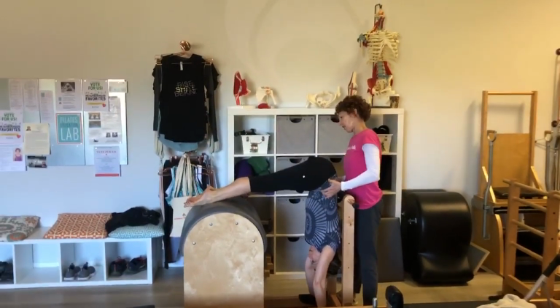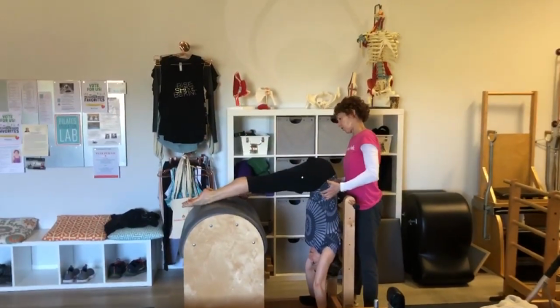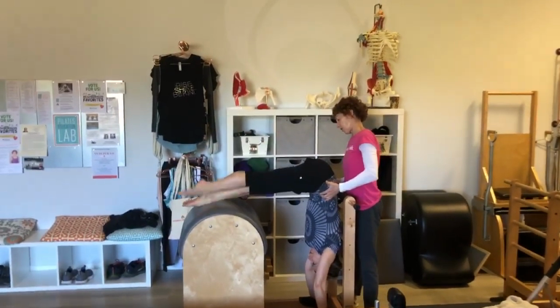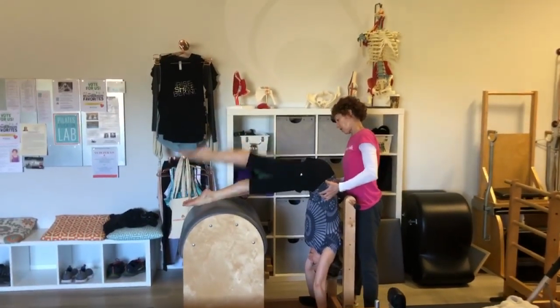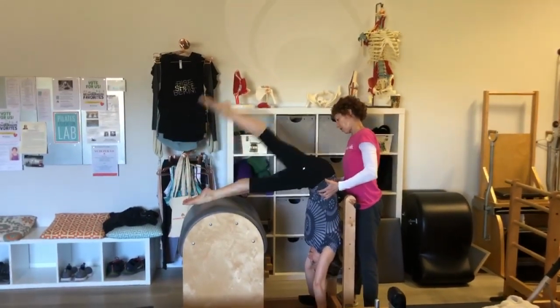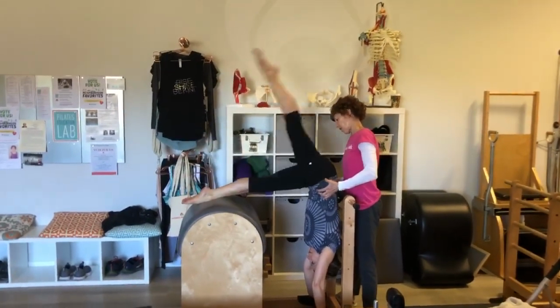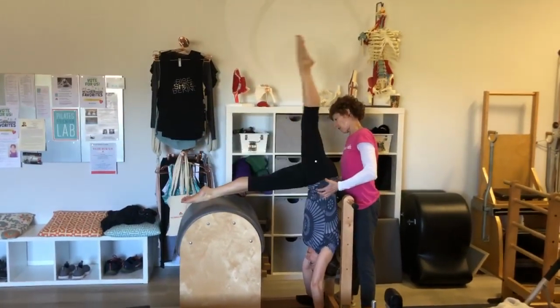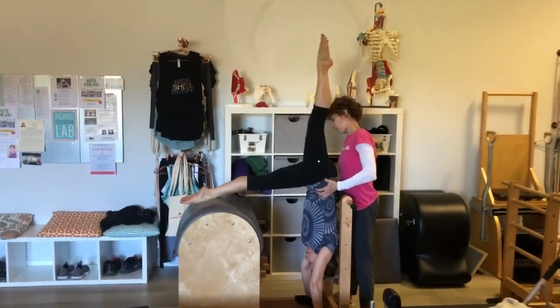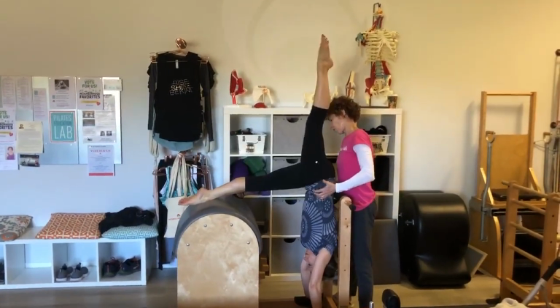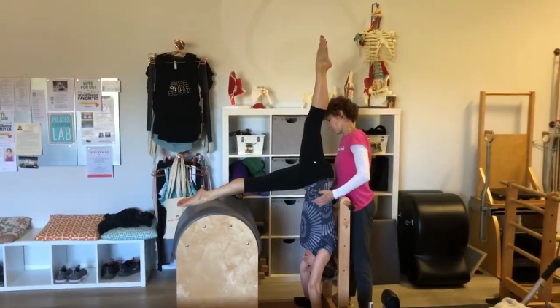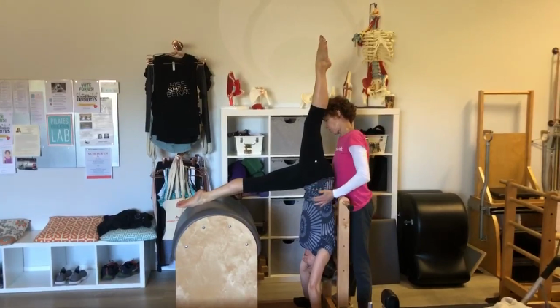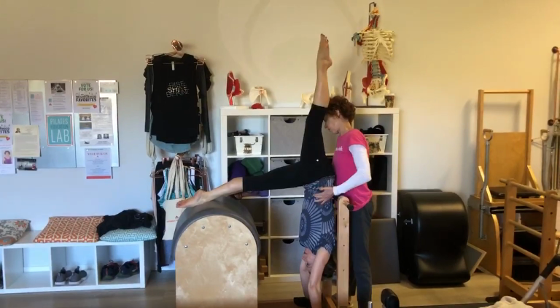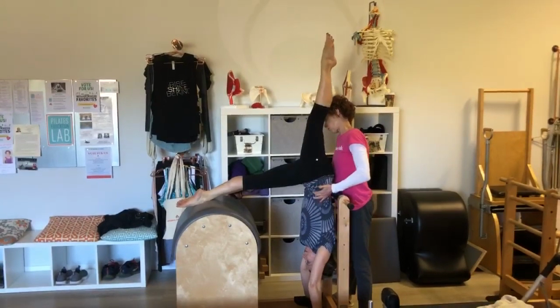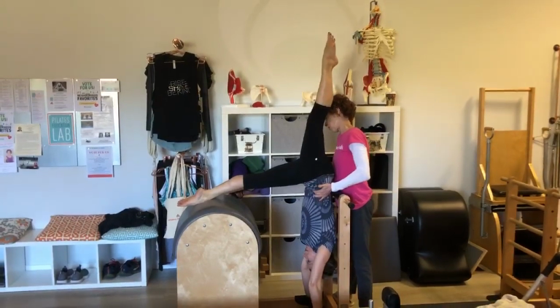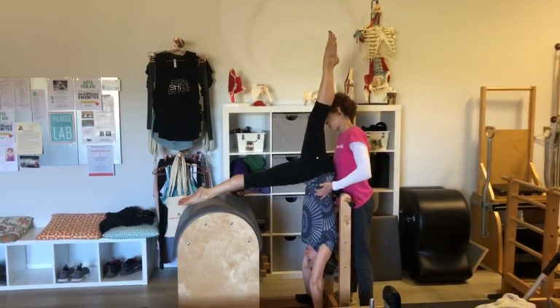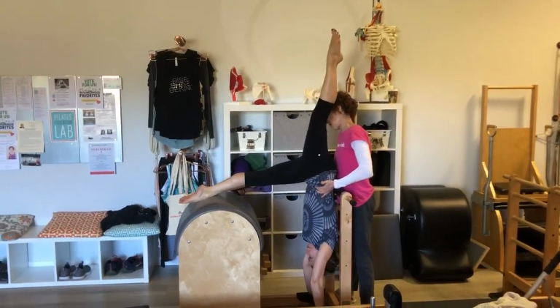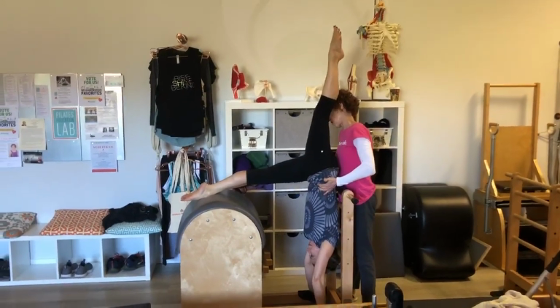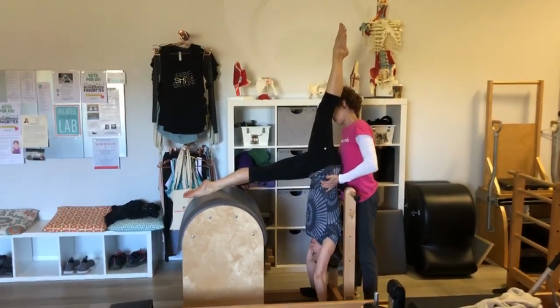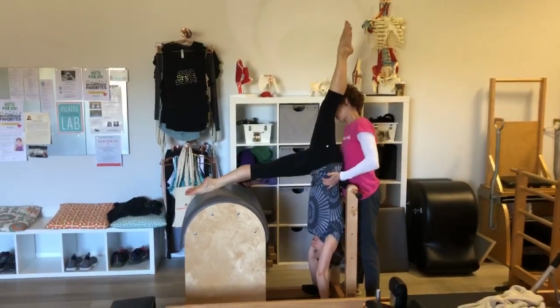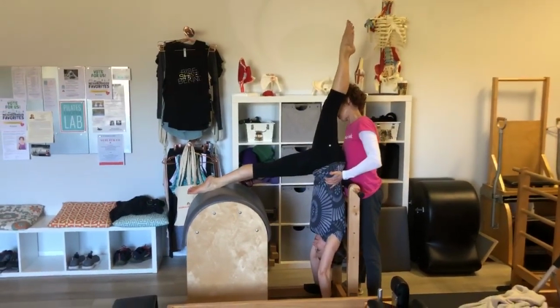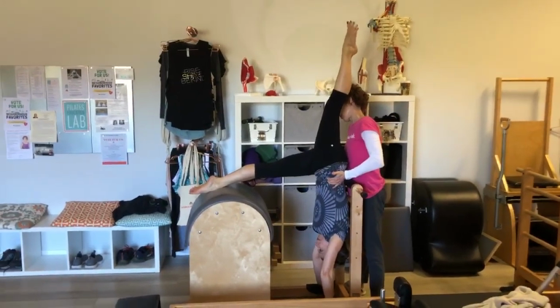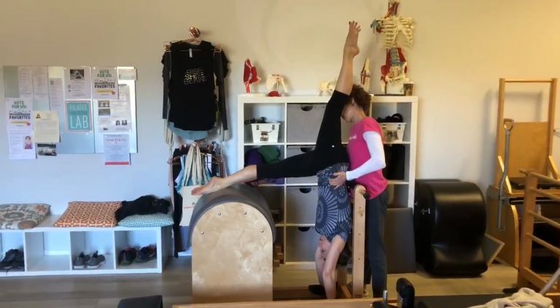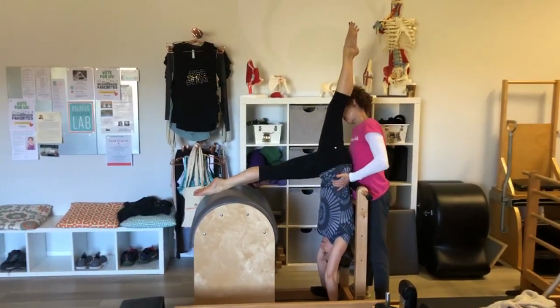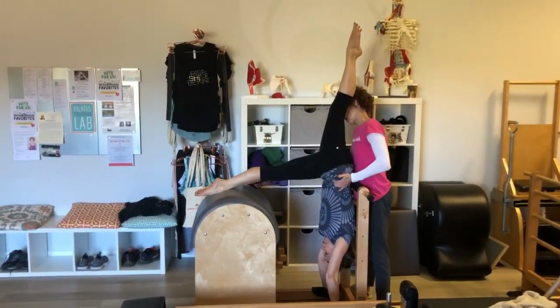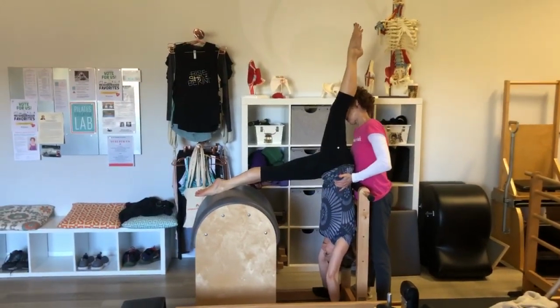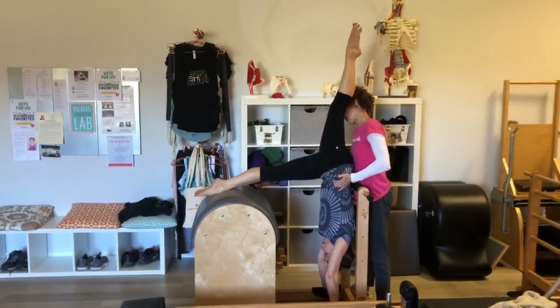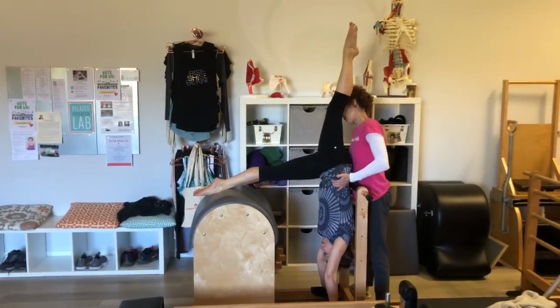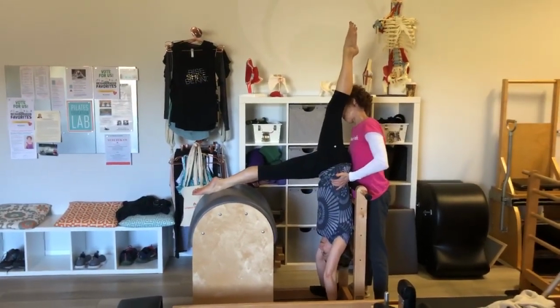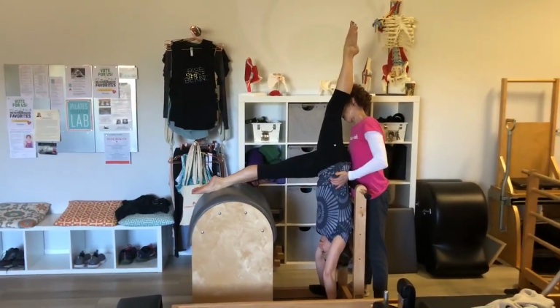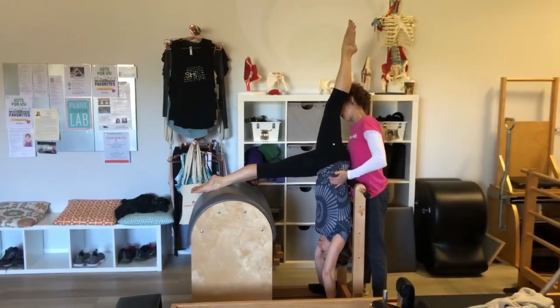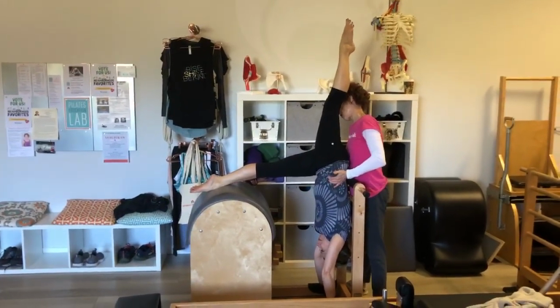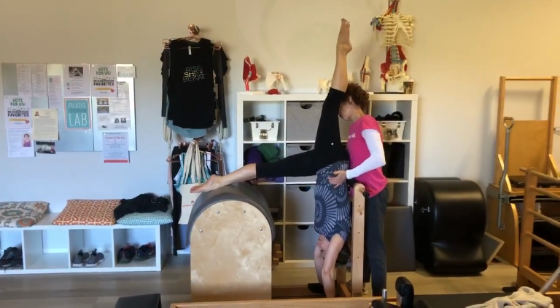Enjoy that. Yes. Hold. More pull up. There you go. And come down.